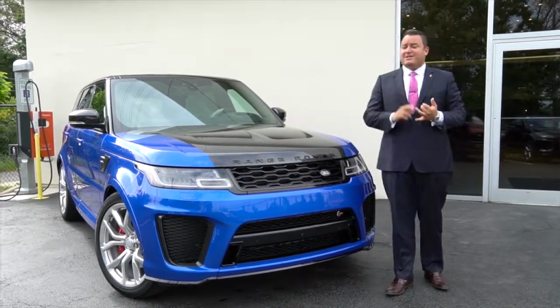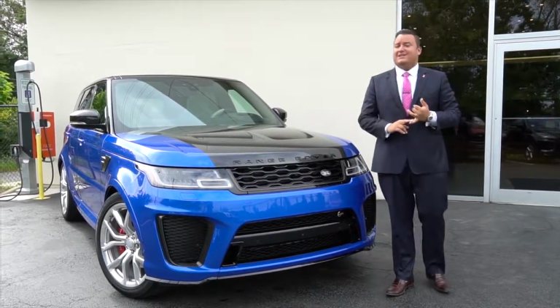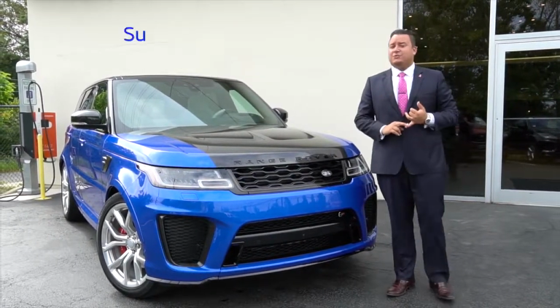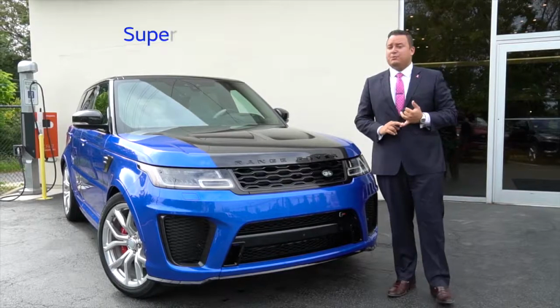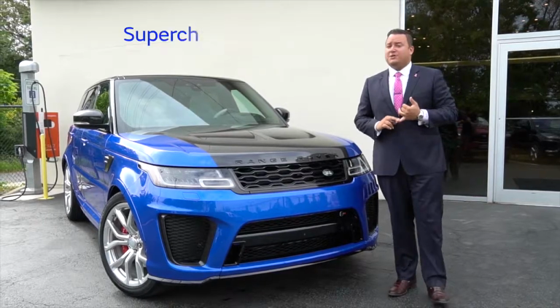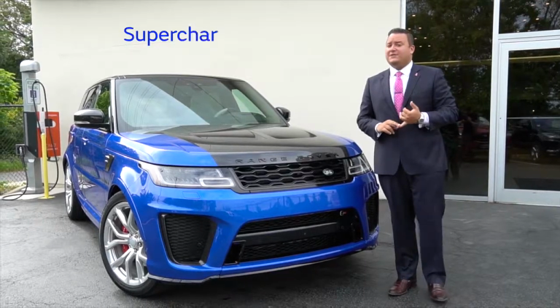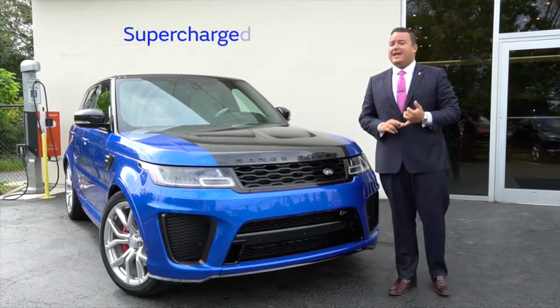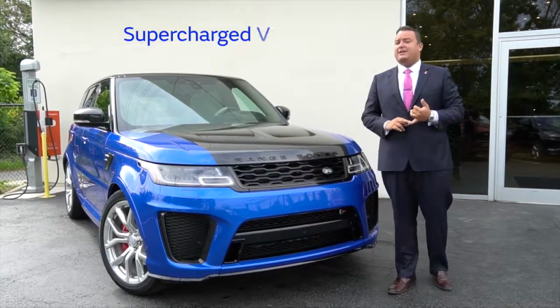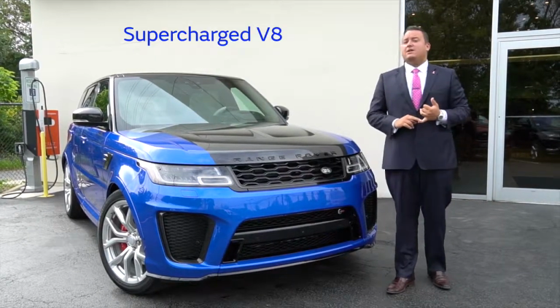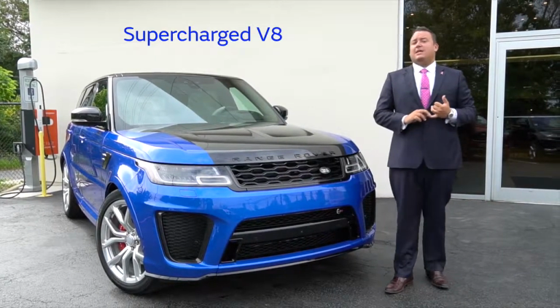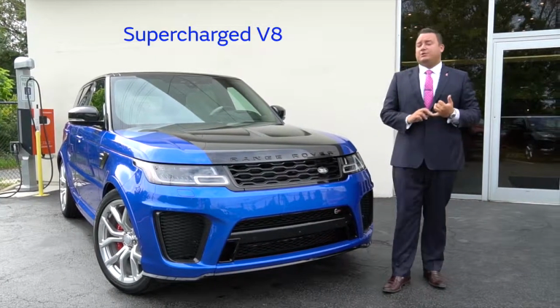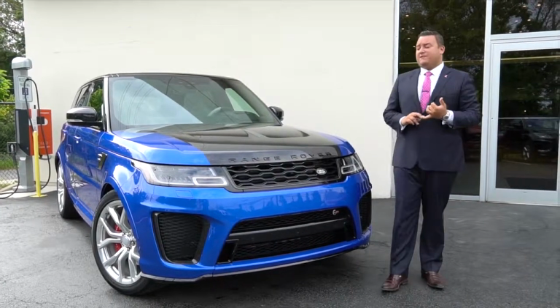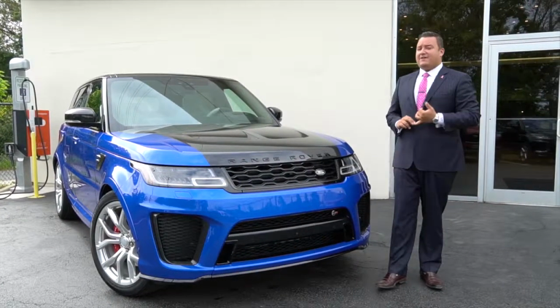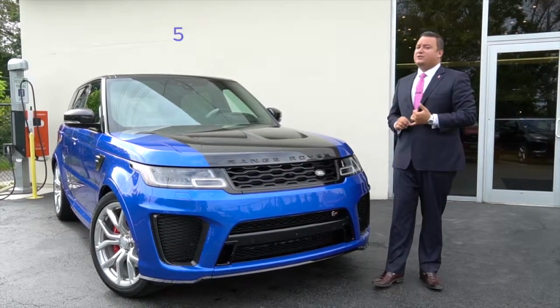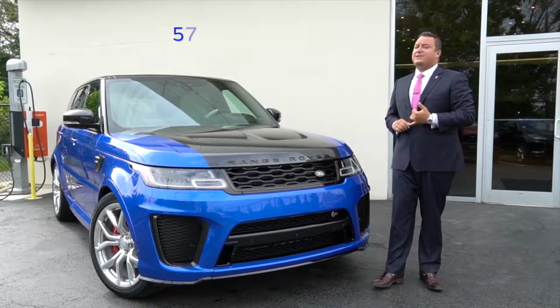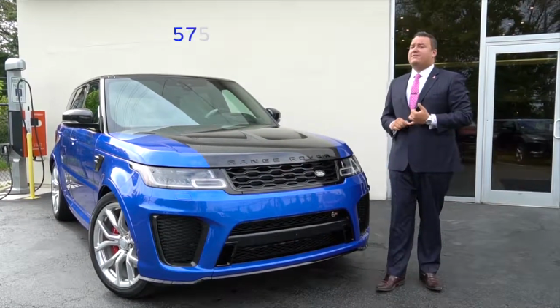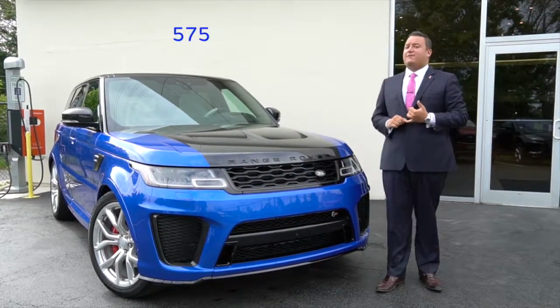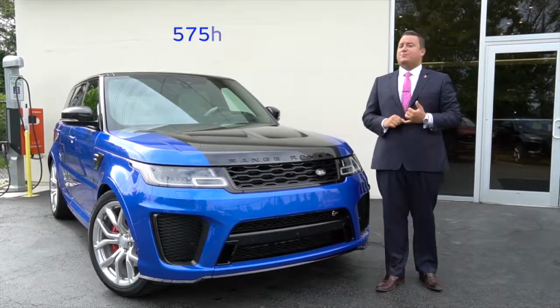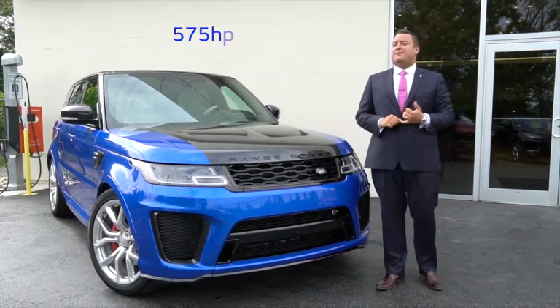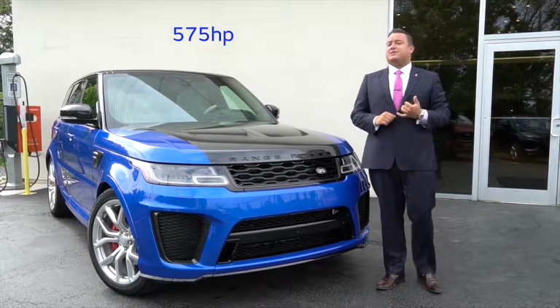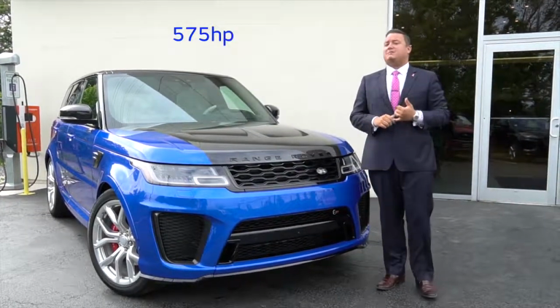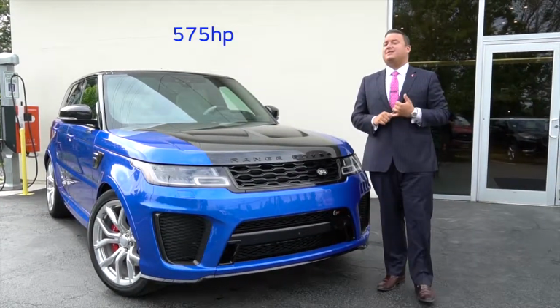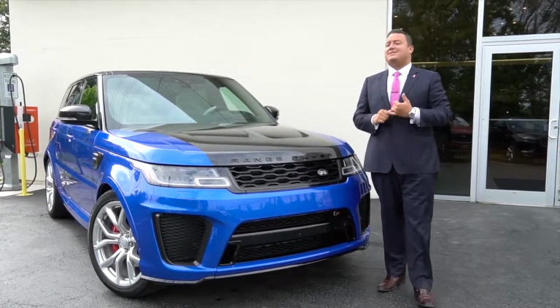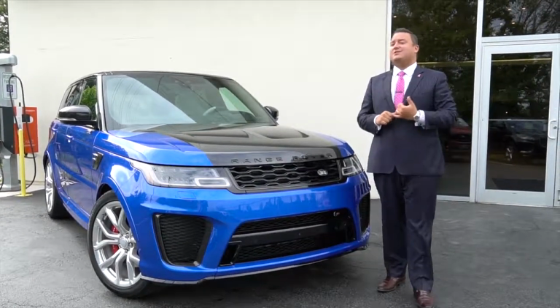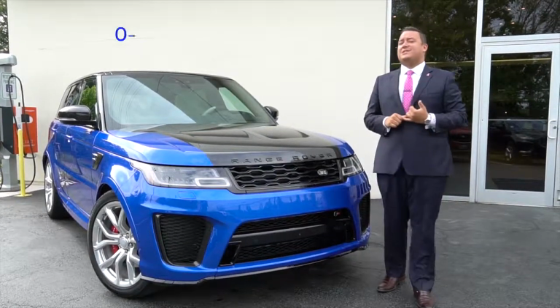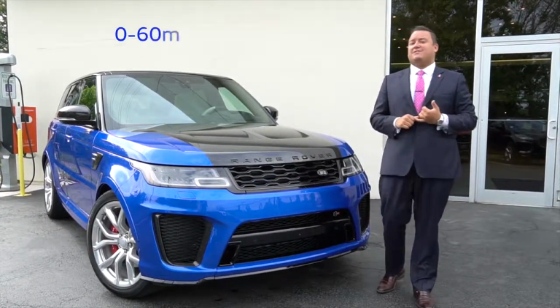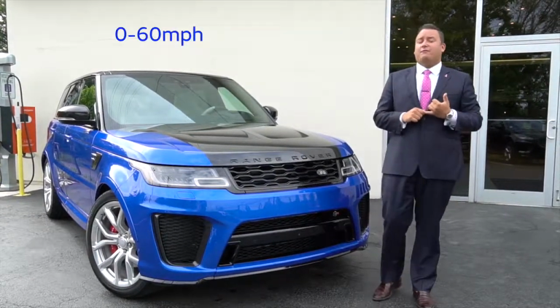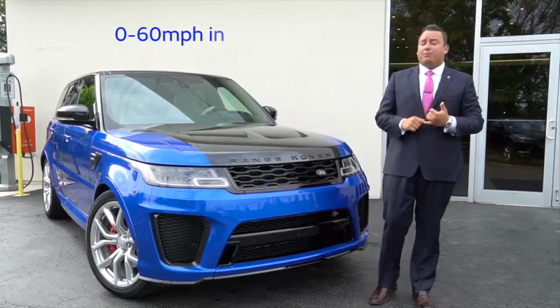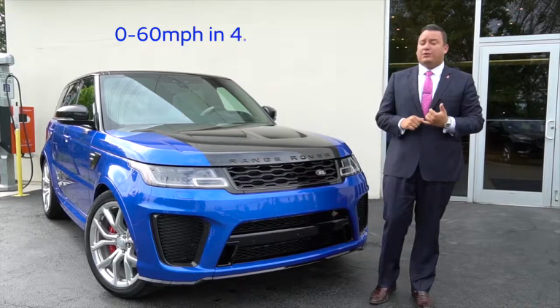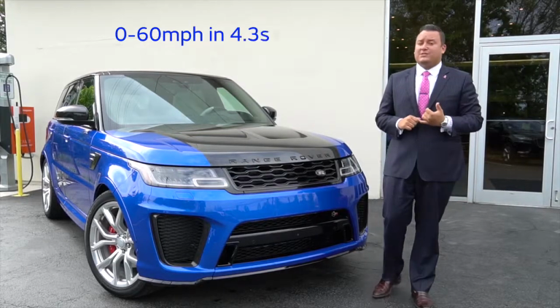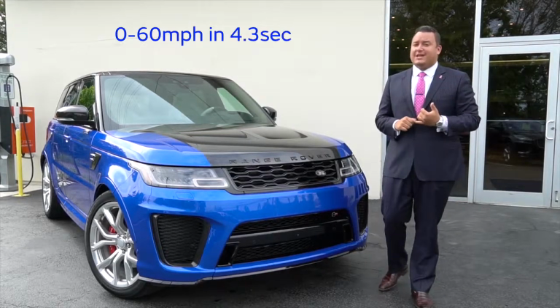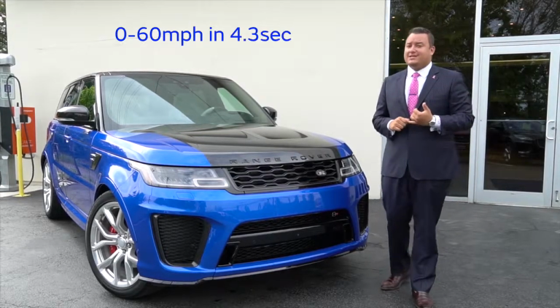It's got a supercharged V8 that pushes out 575 horsepower. That brings this beast to 0 to 60 in 4.3 seconds.